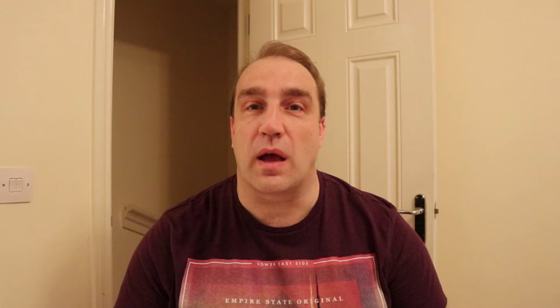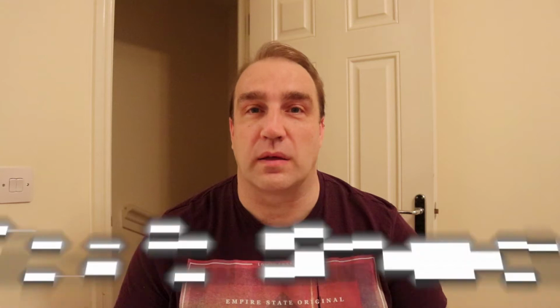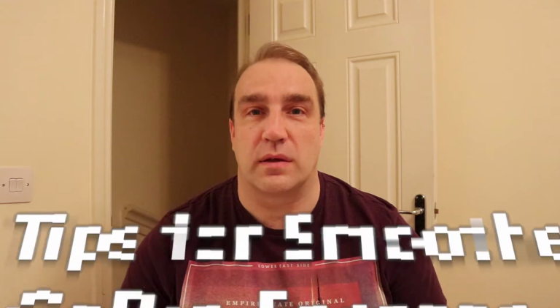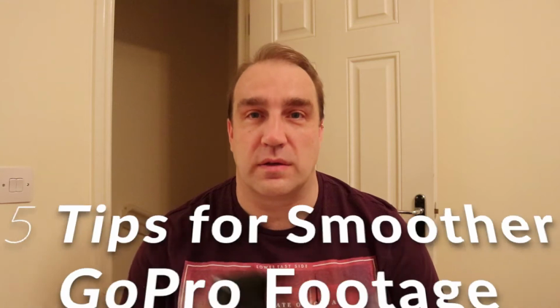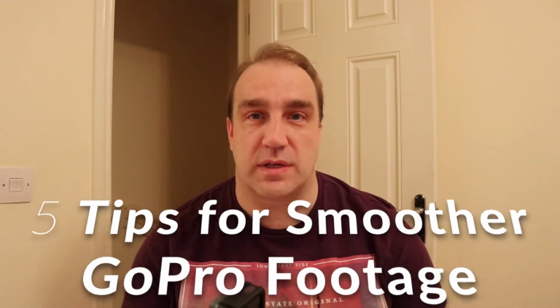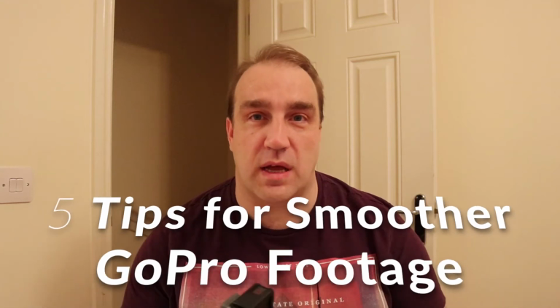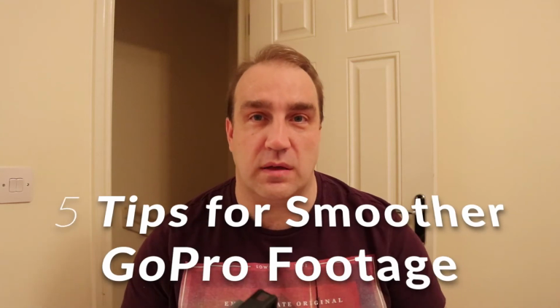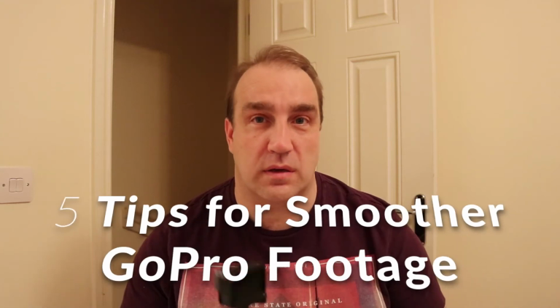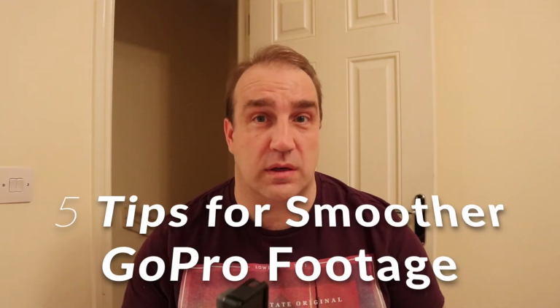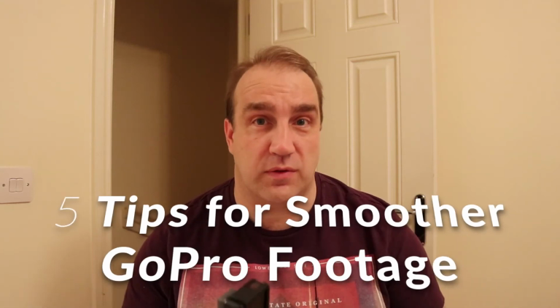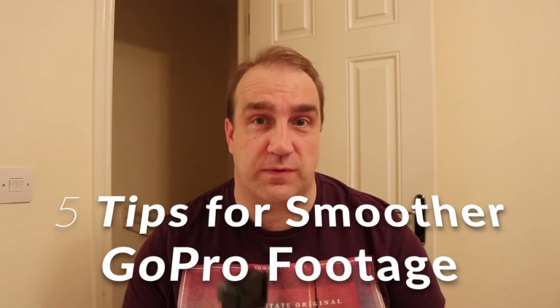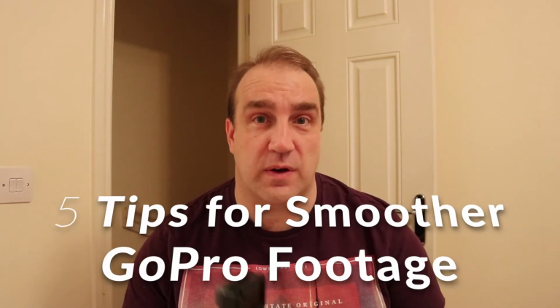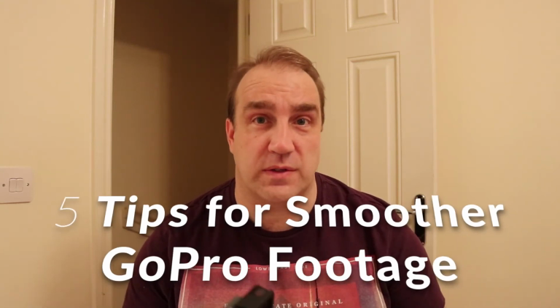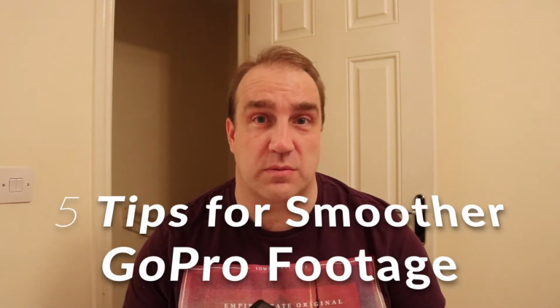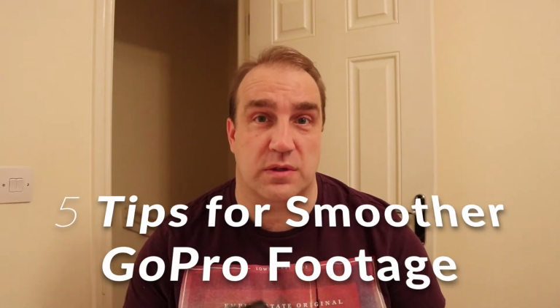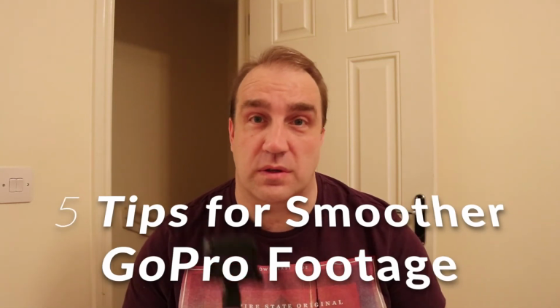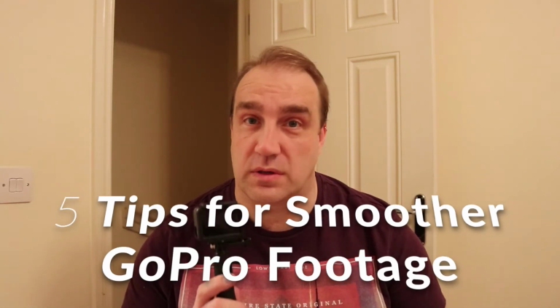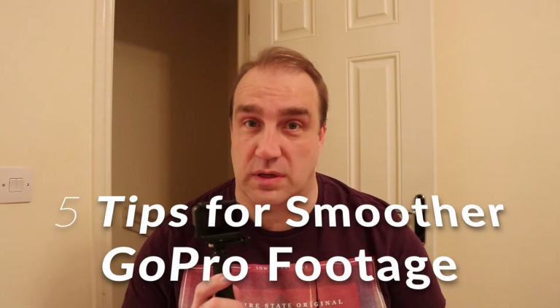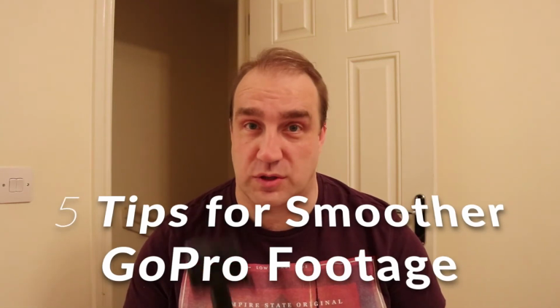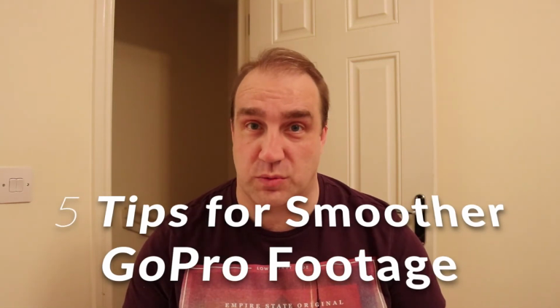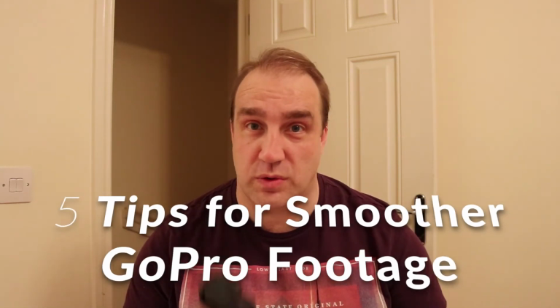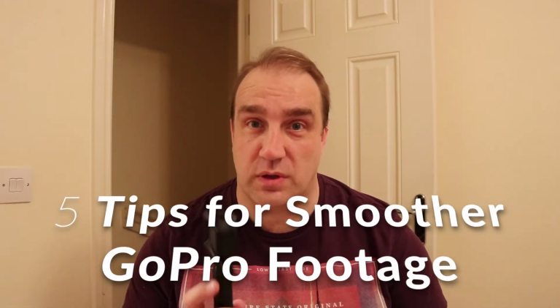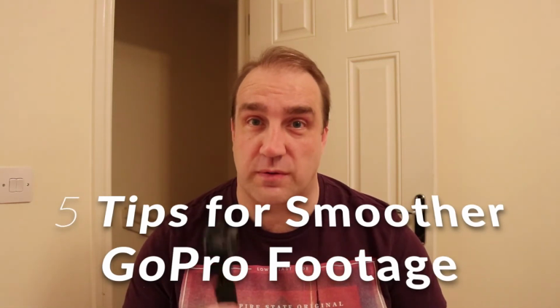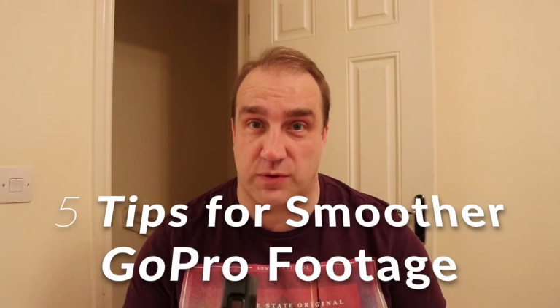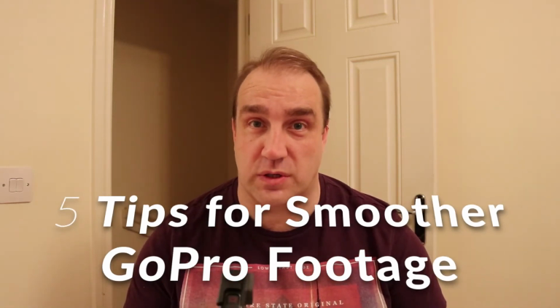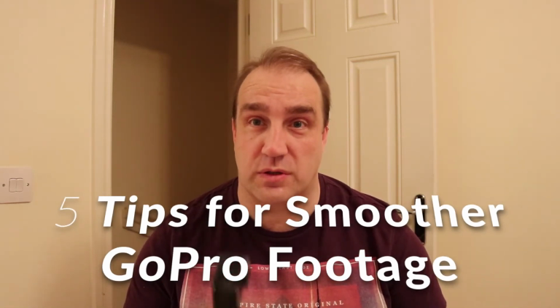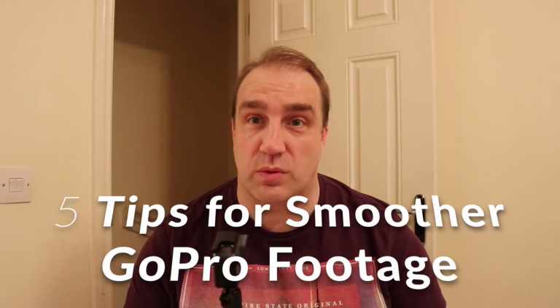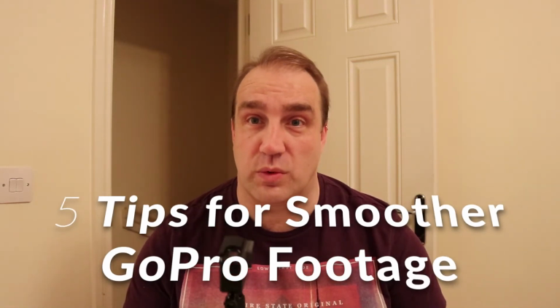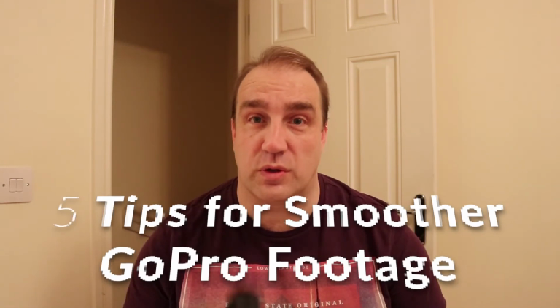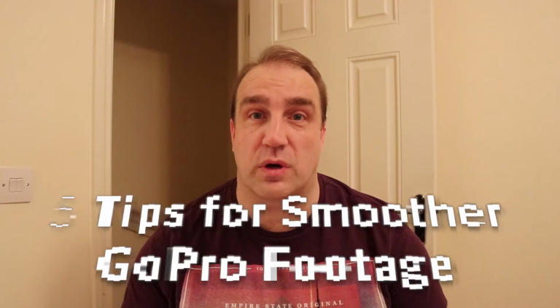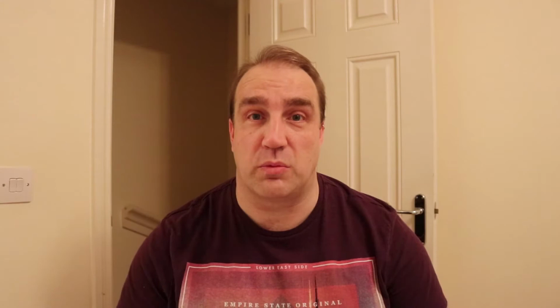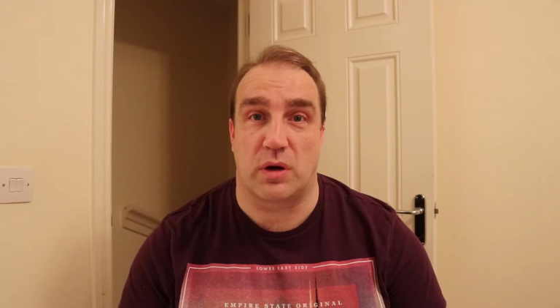Hi, today I'm going to give you five tips to get smoother footage with your GoPro.